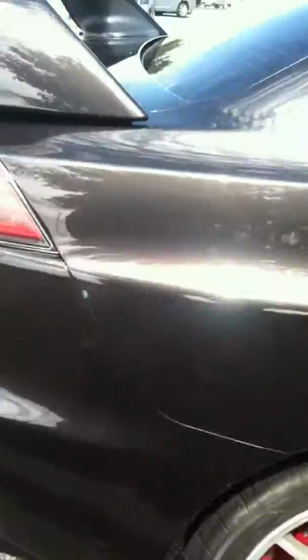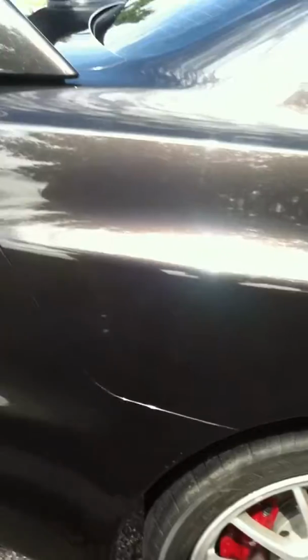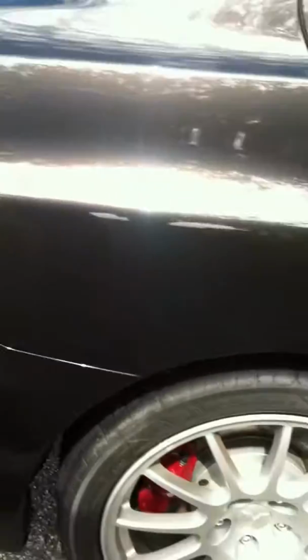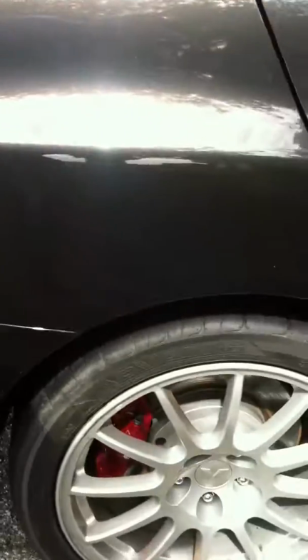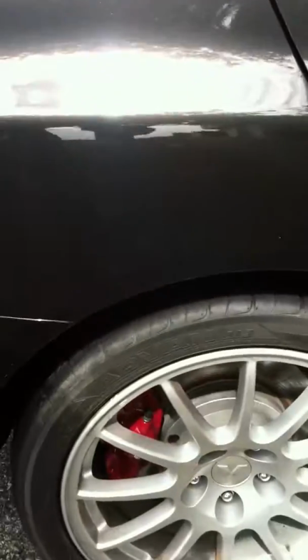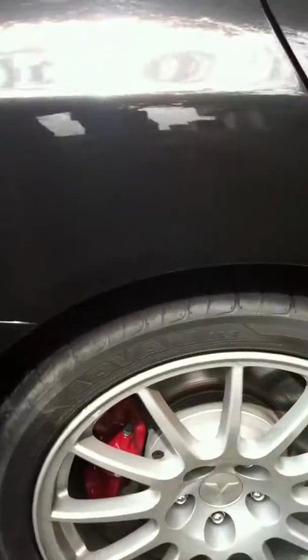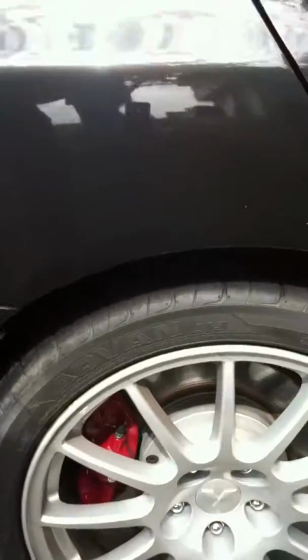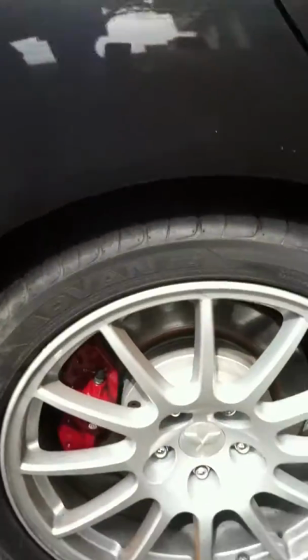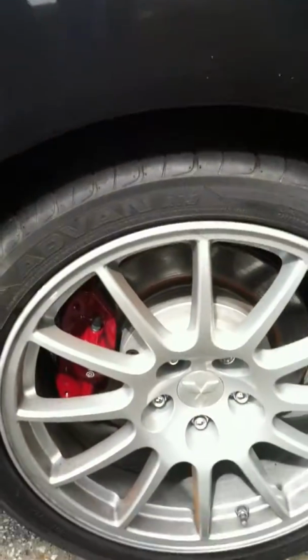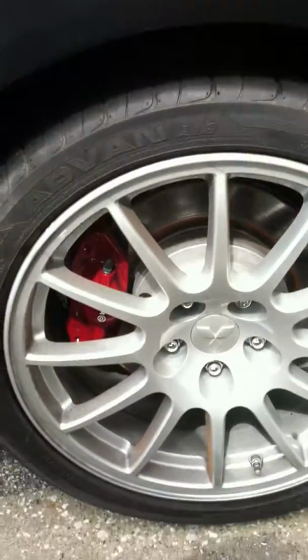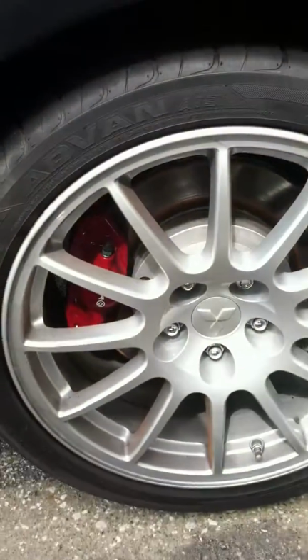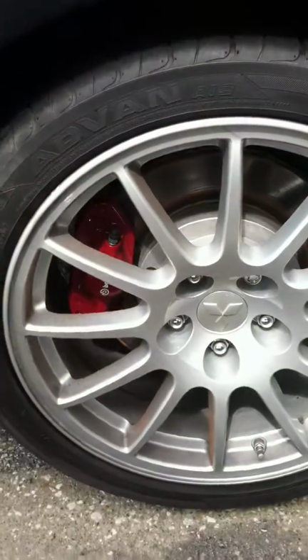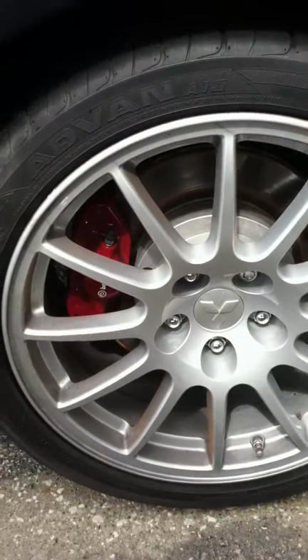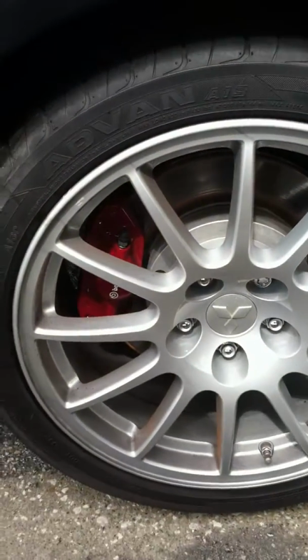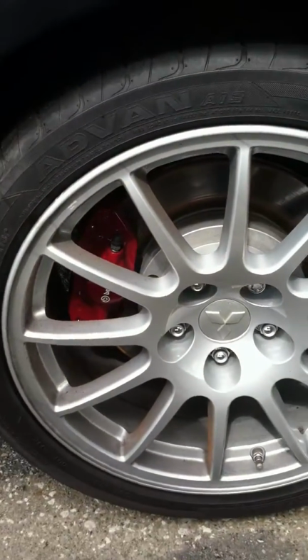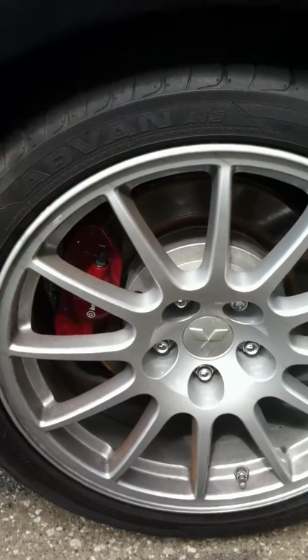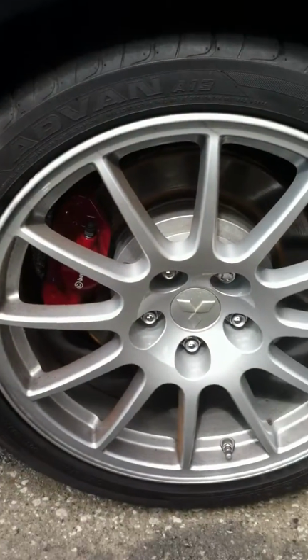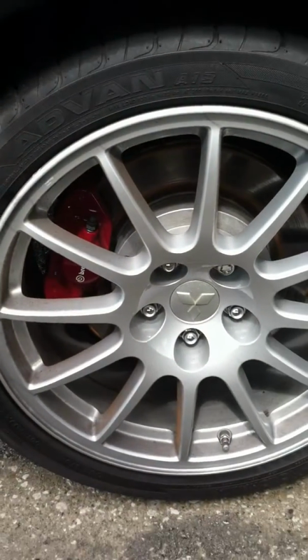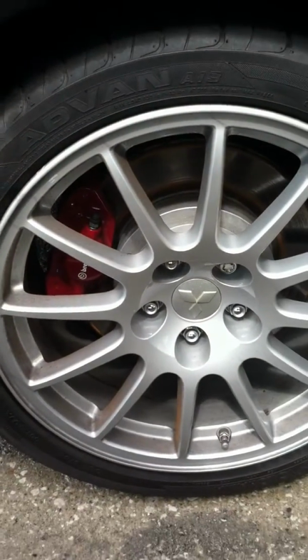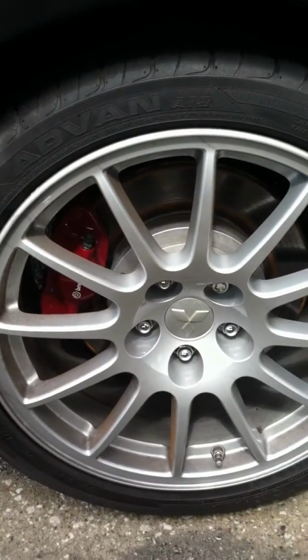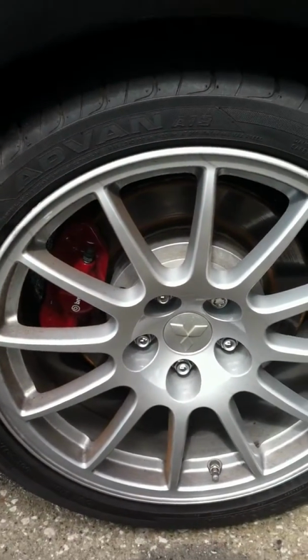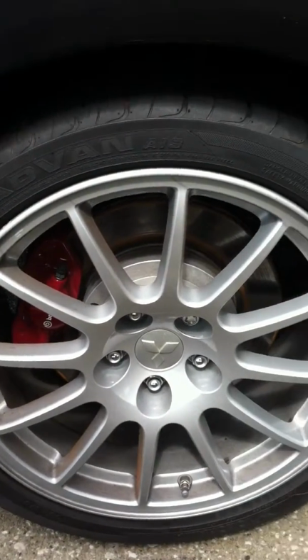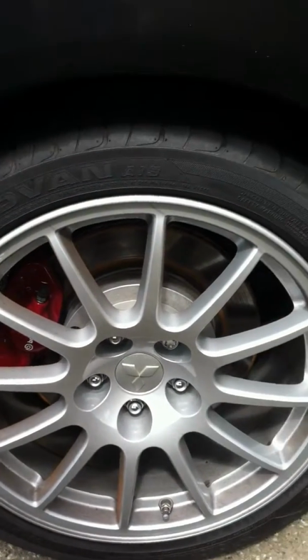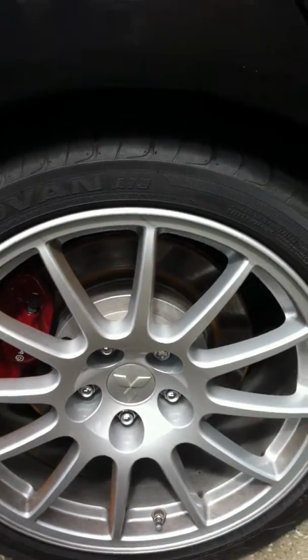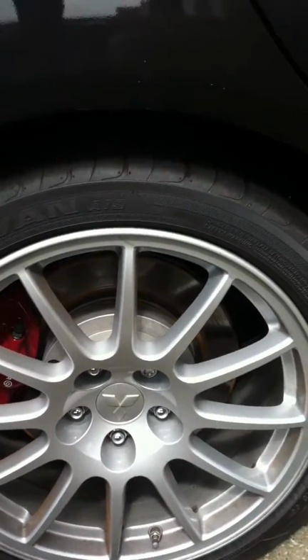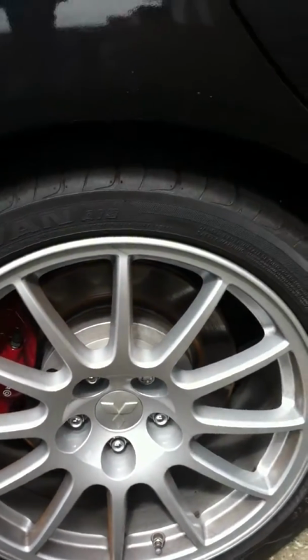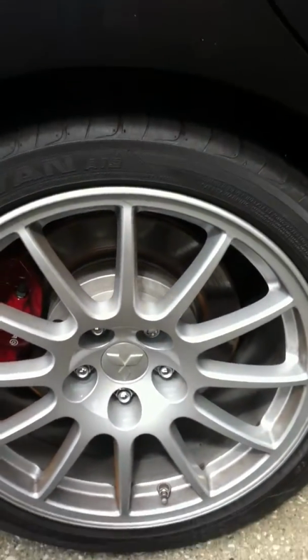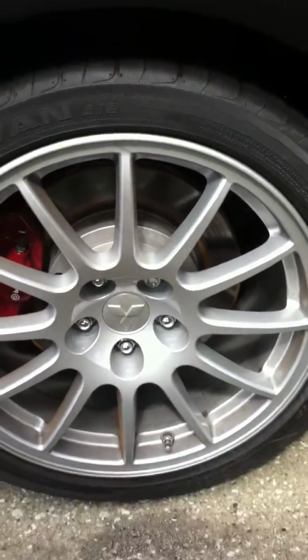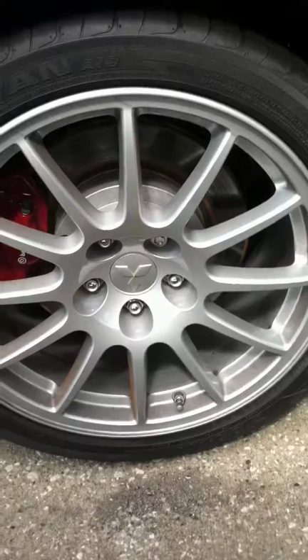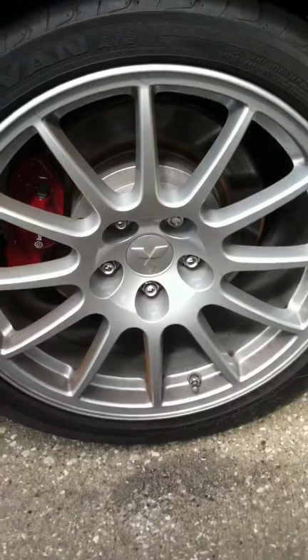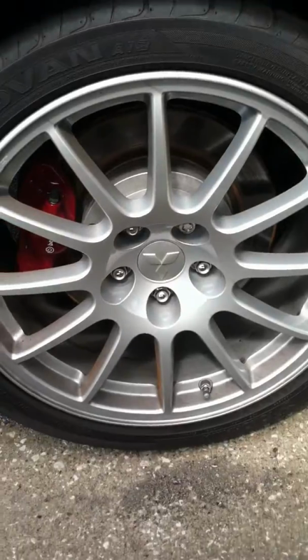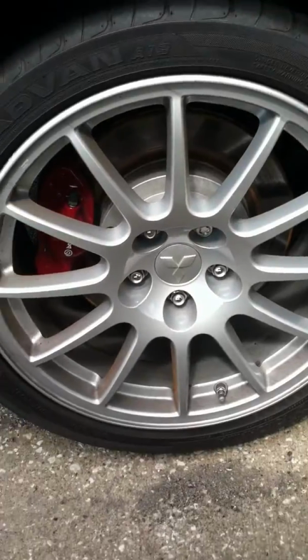Right rear tire again. Wheel and tire. No damage. Clean as can be.